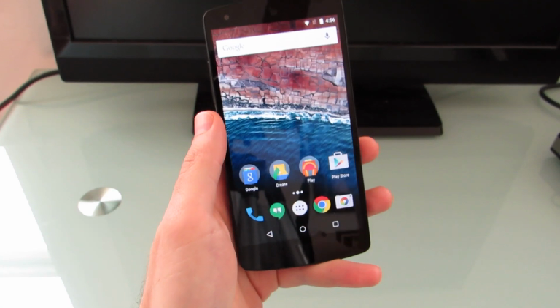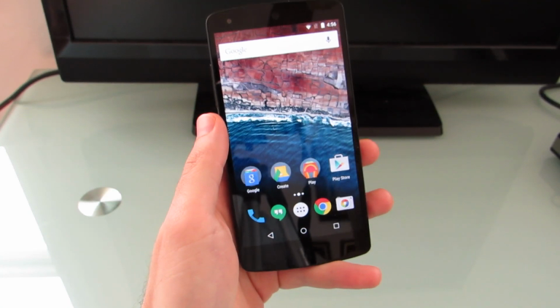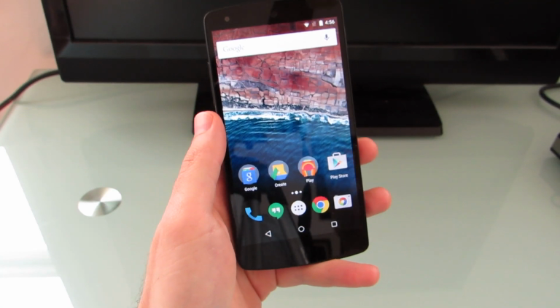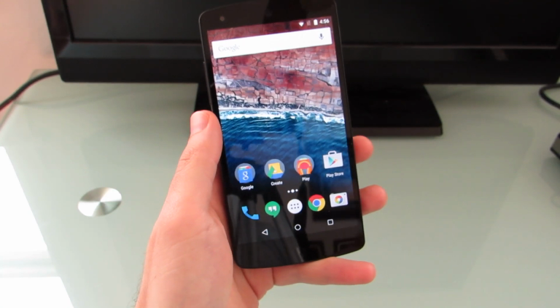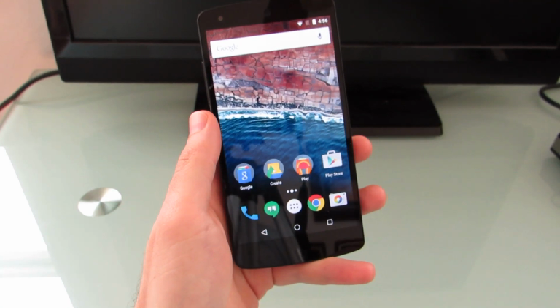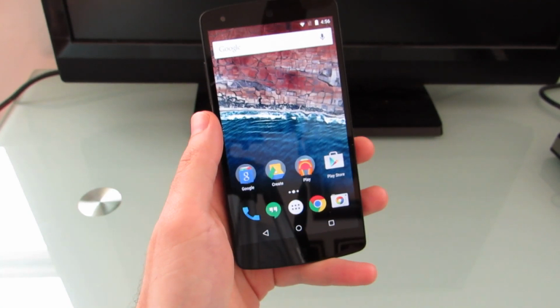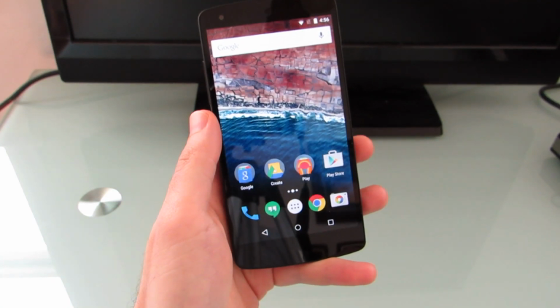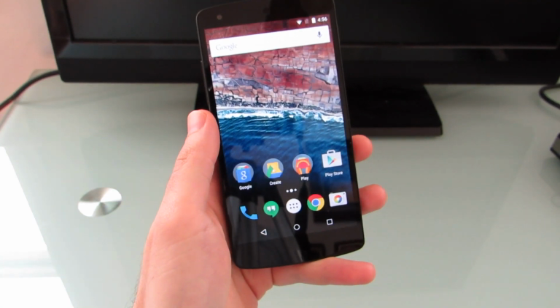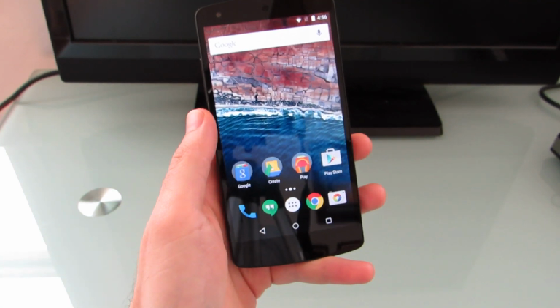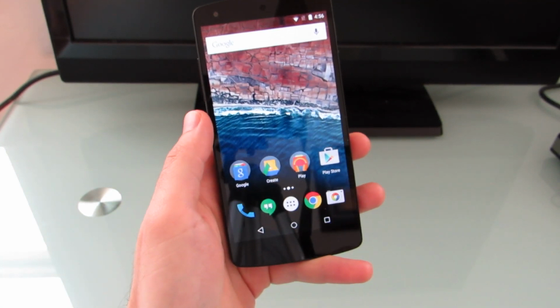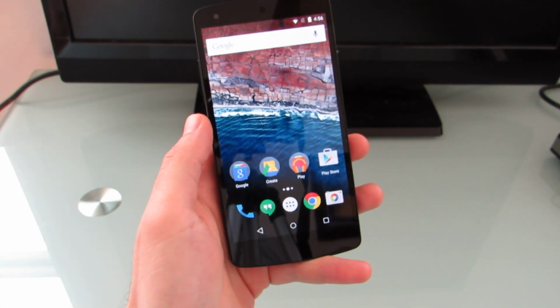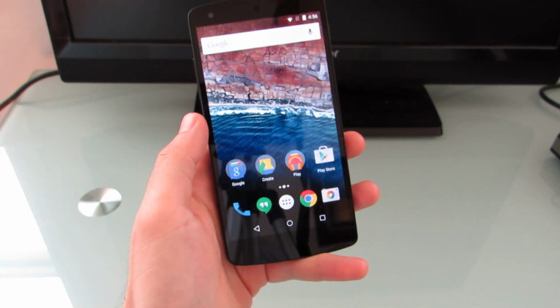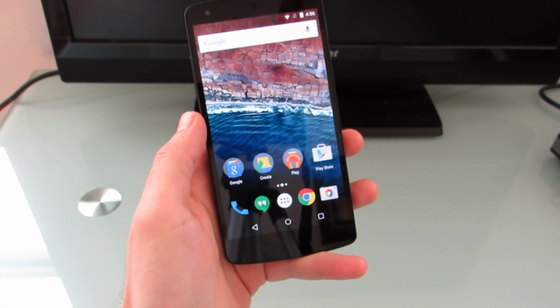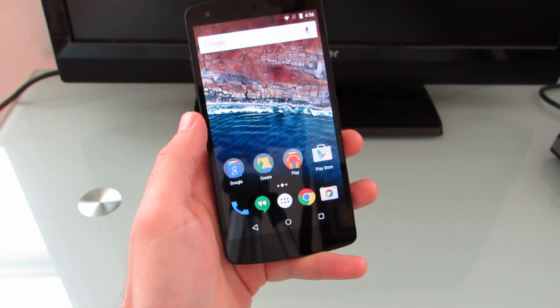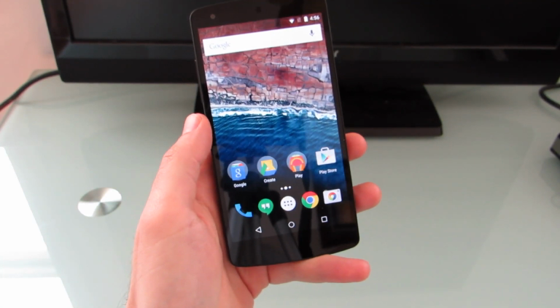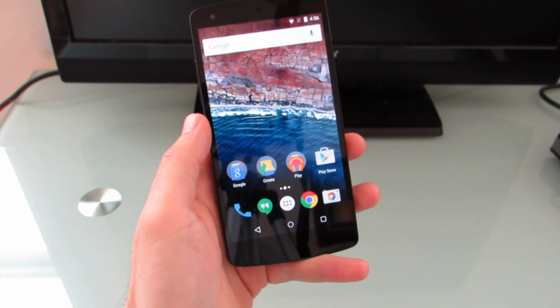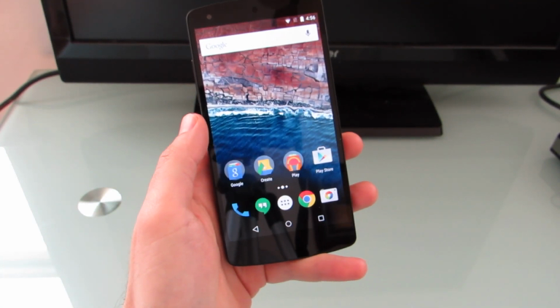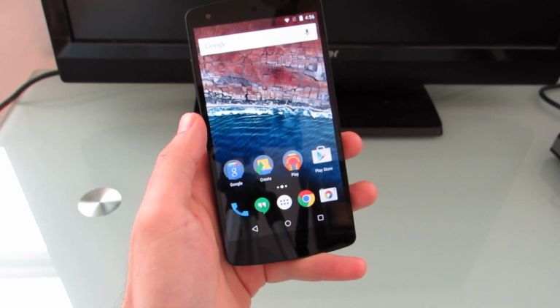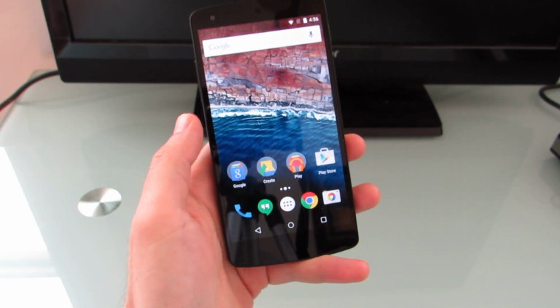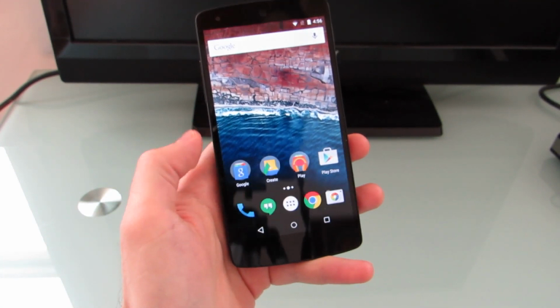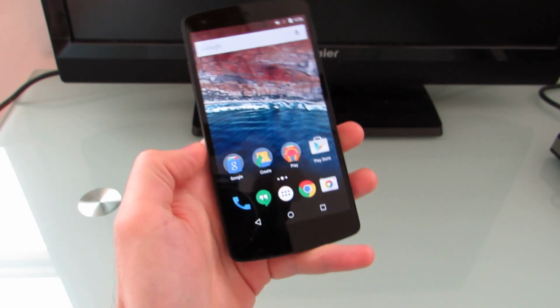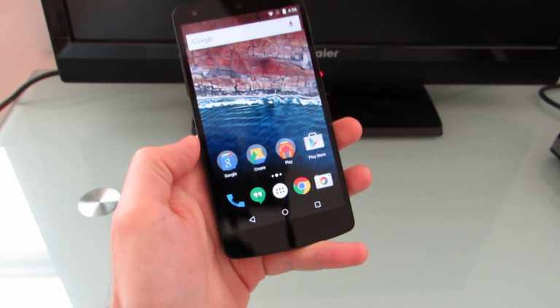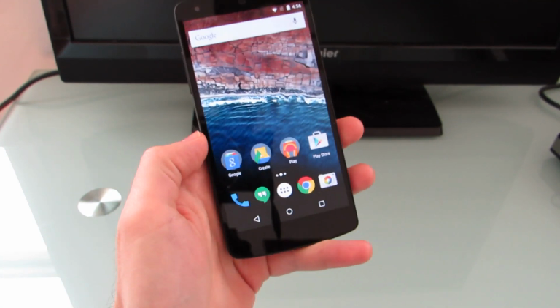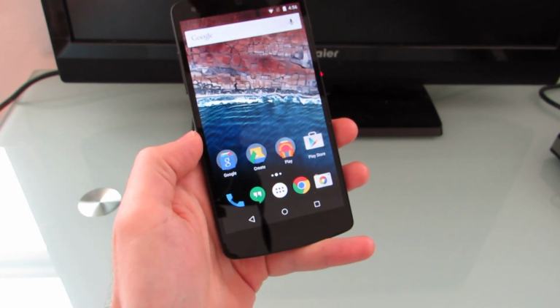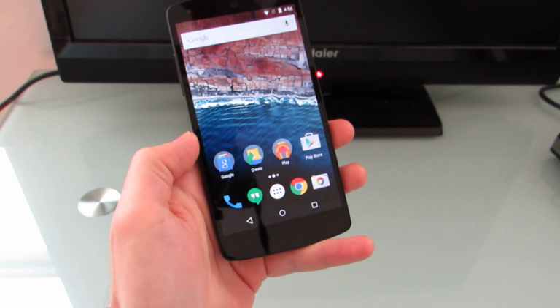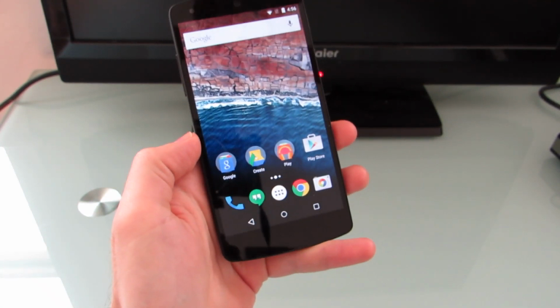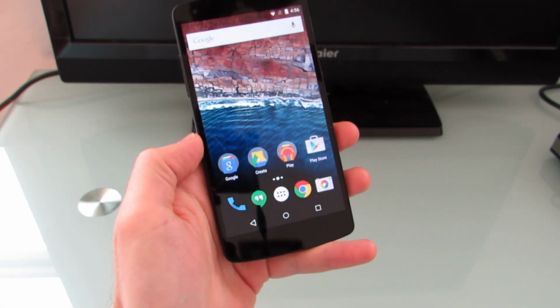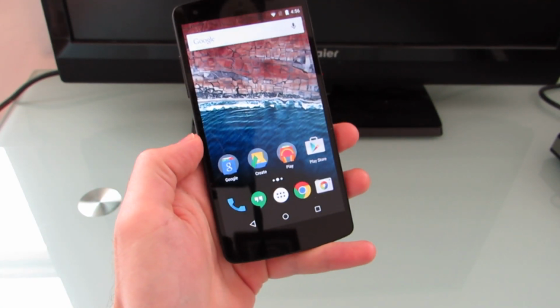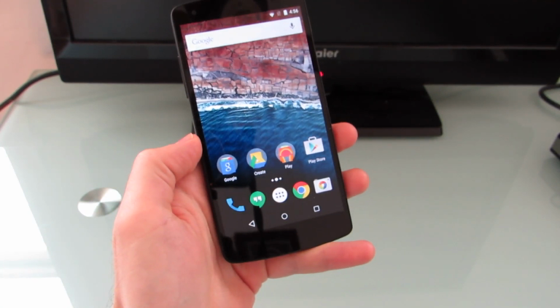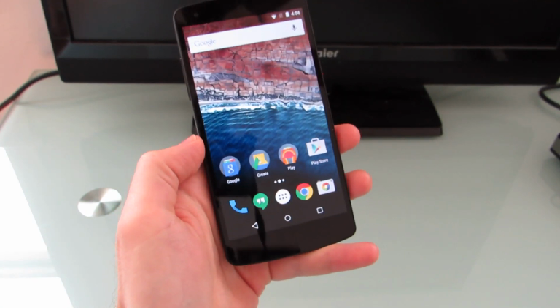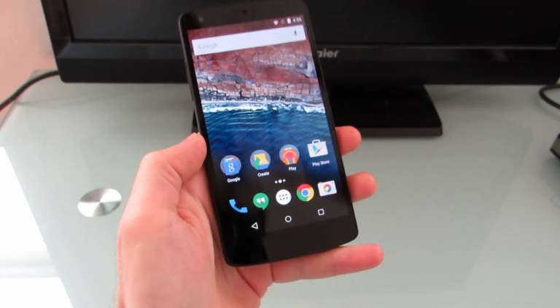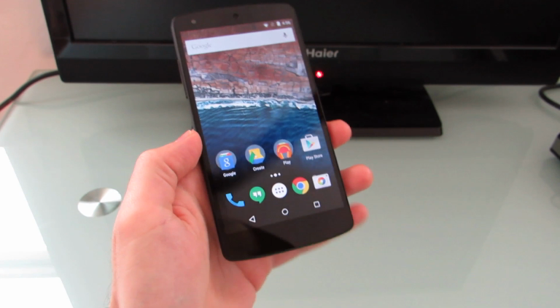Hi, this is Brad Linder with Lilliputing, and this is a Google Nexus 5 running the Android M developer preview.